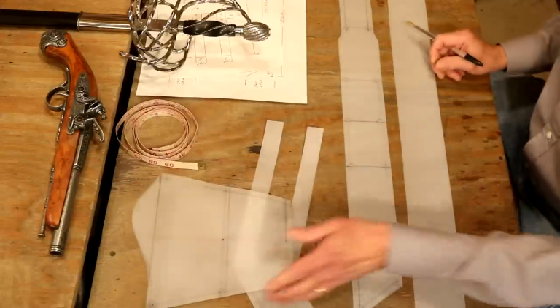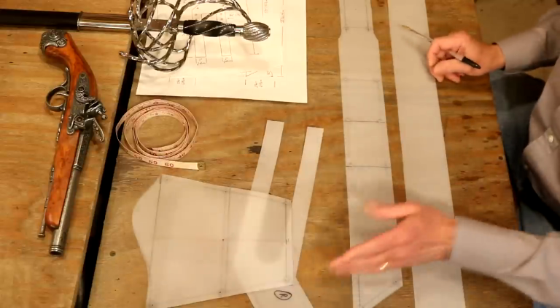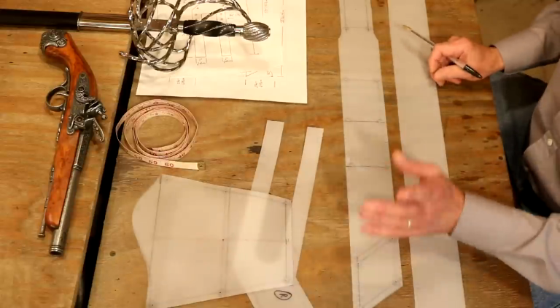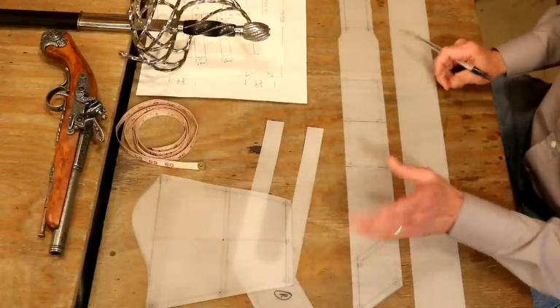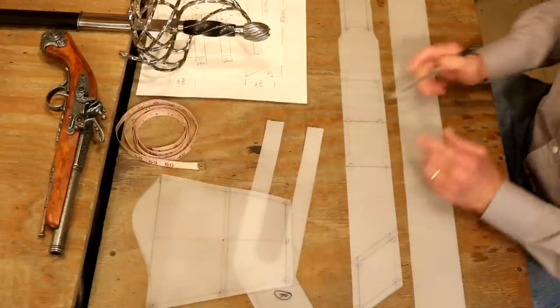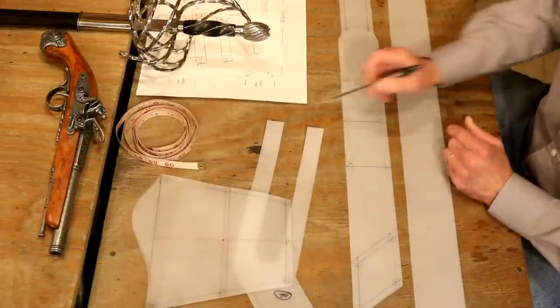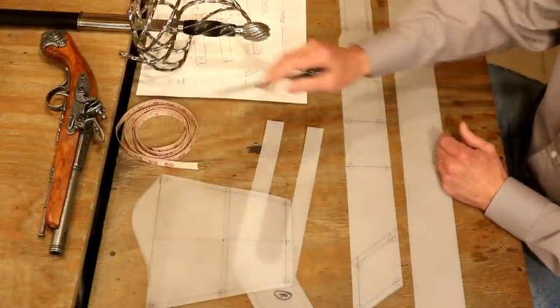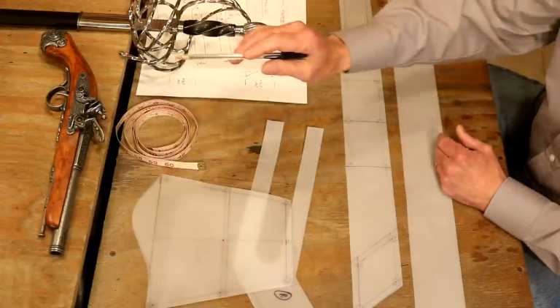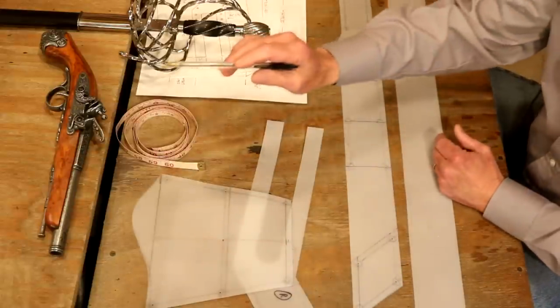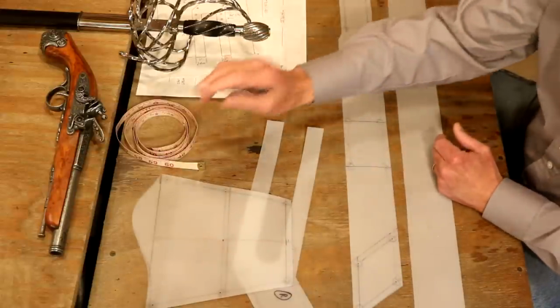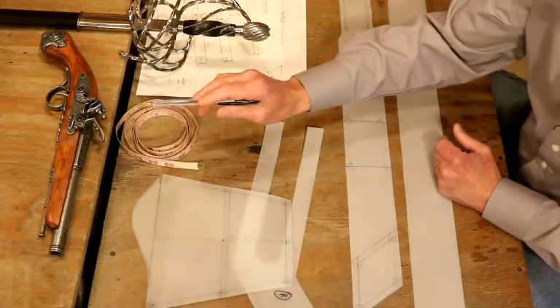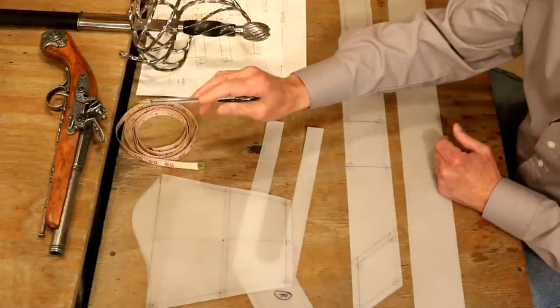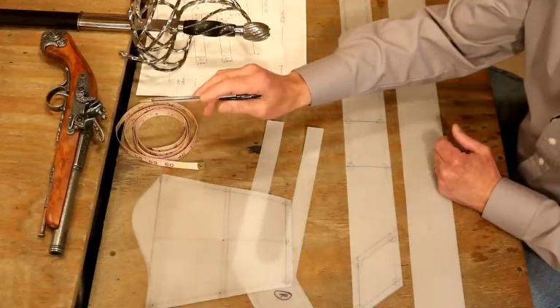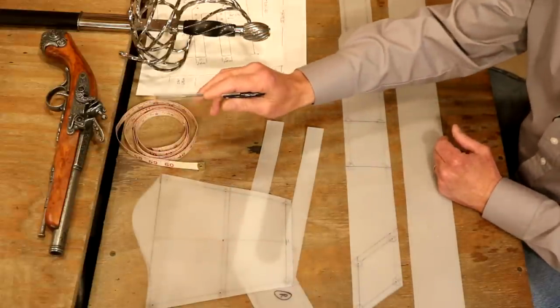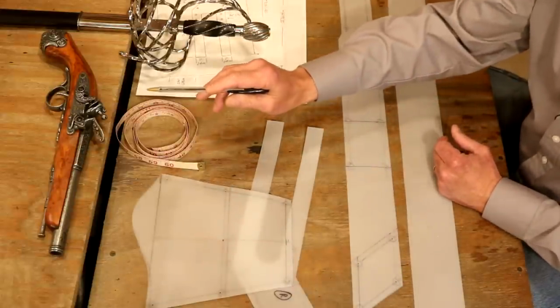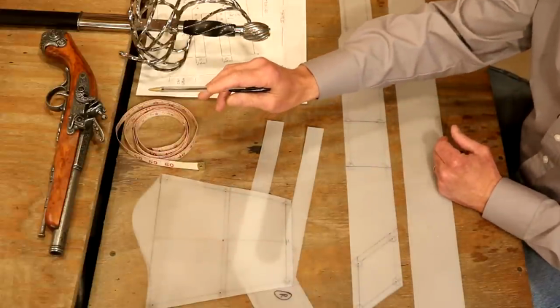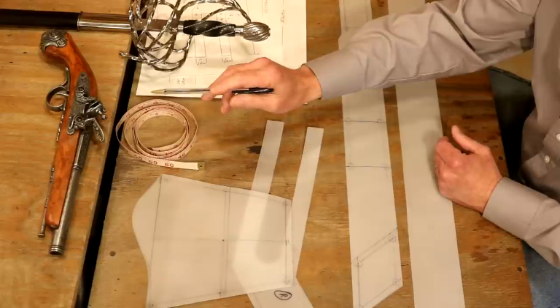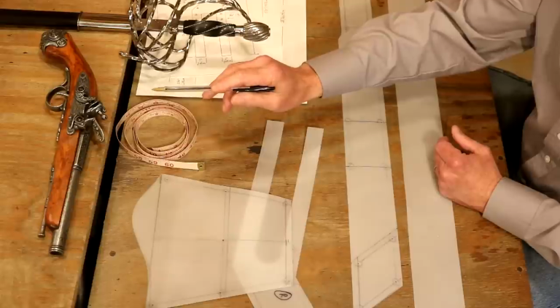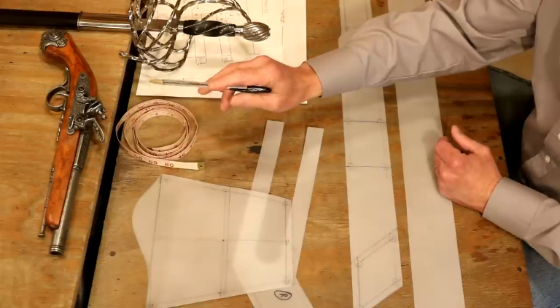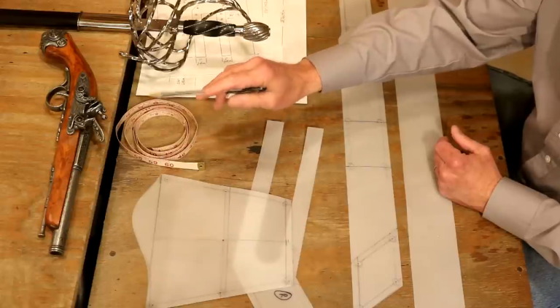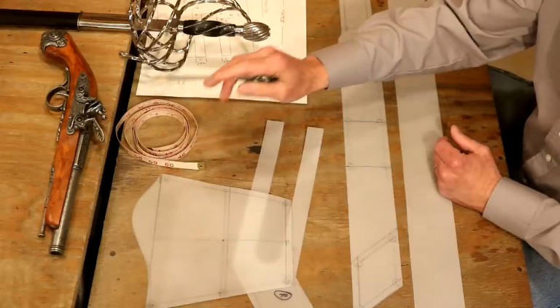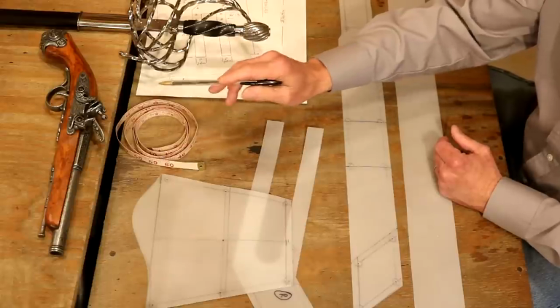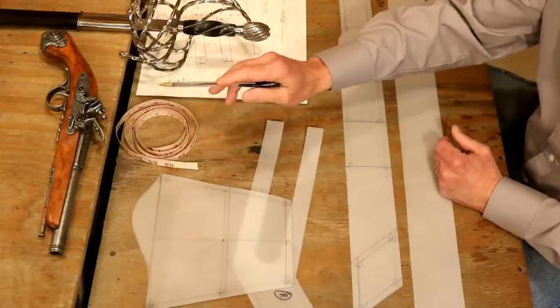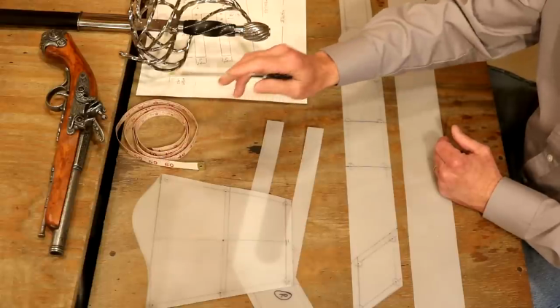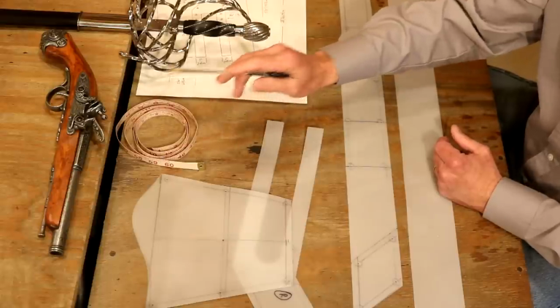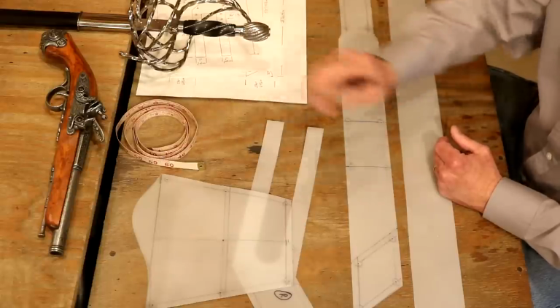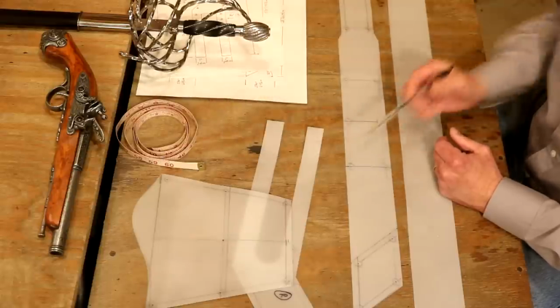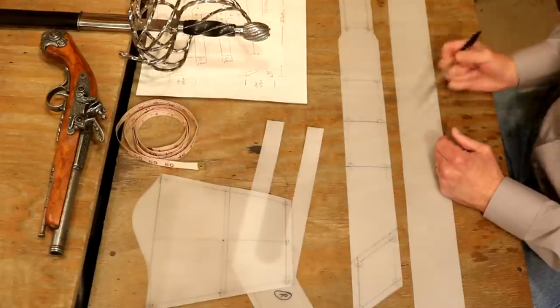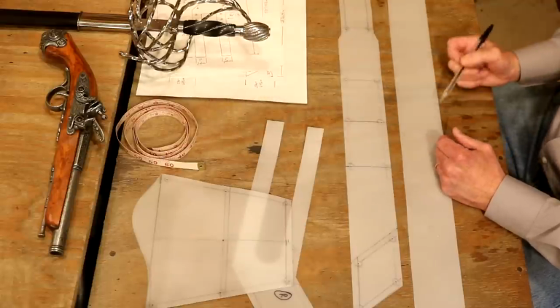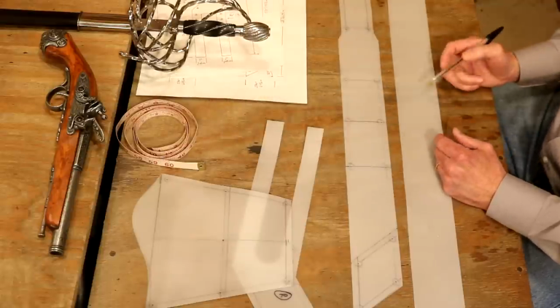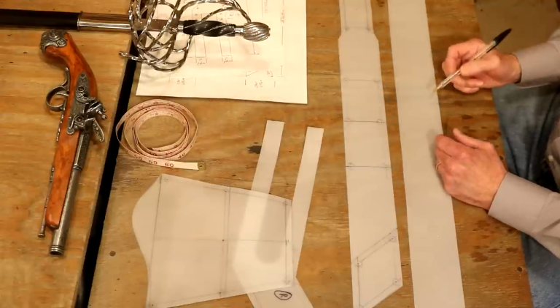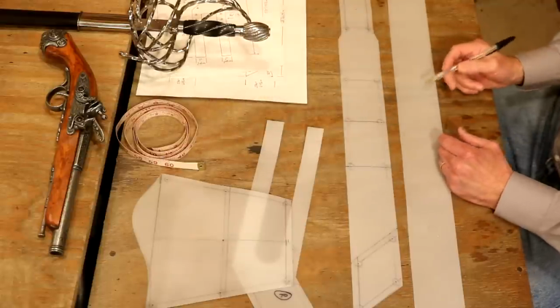A side note: if you have a flintlock on a rainy day, basically you've just got a pretty stick.